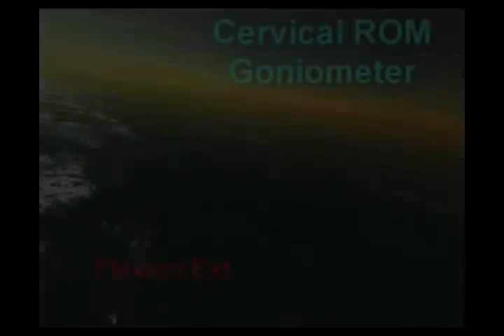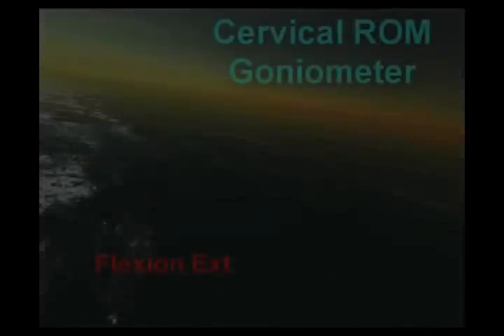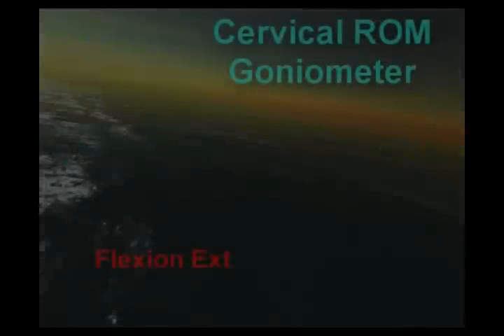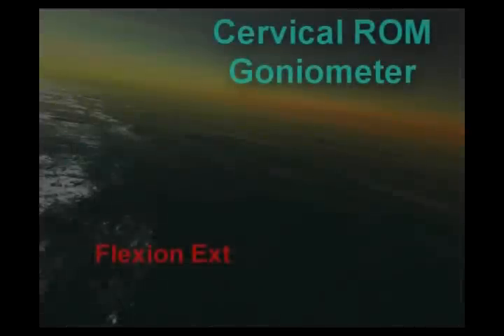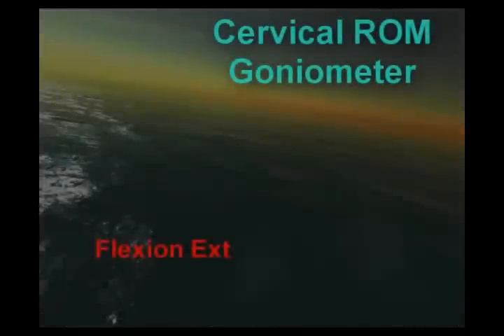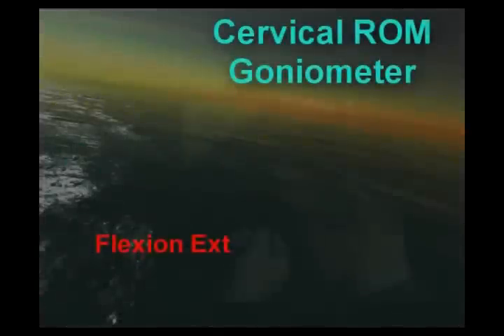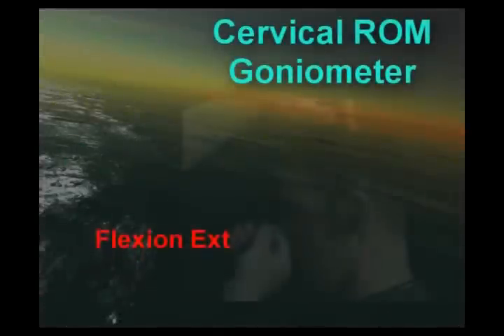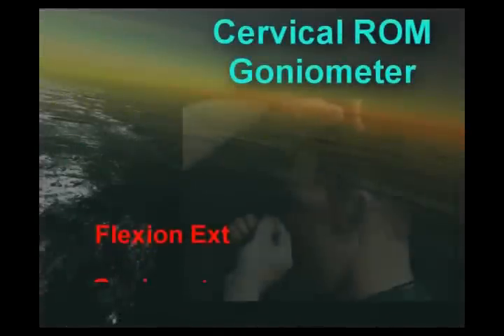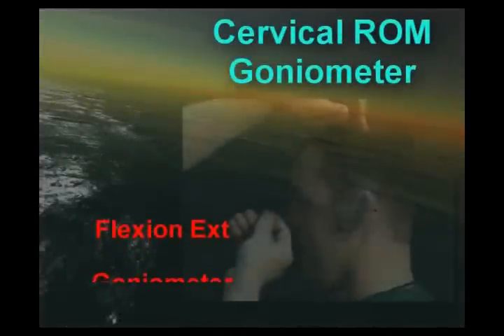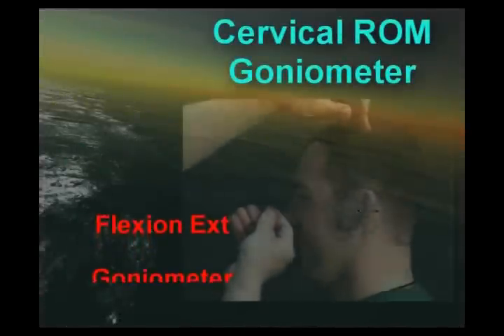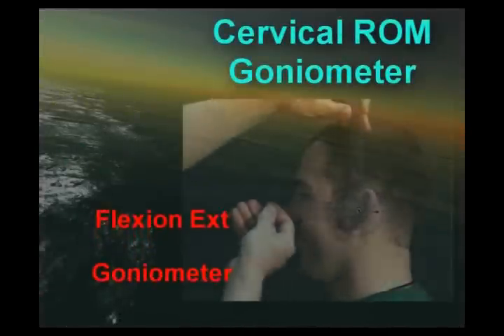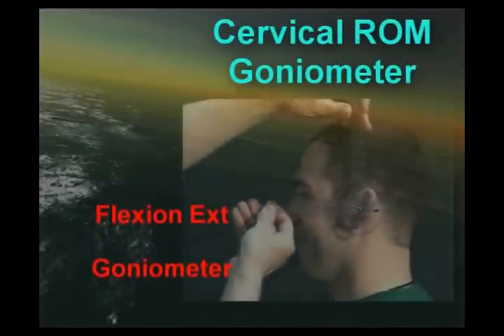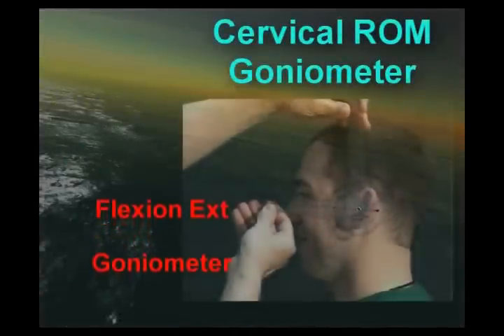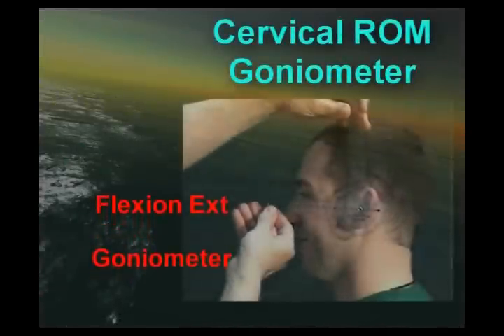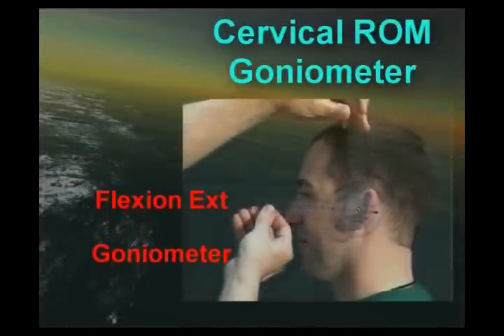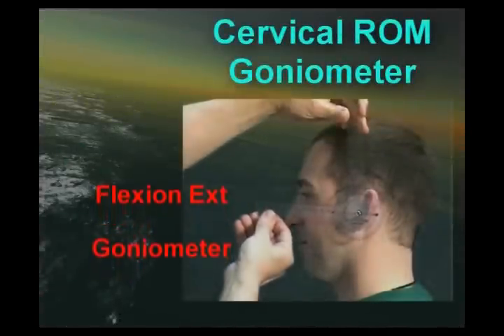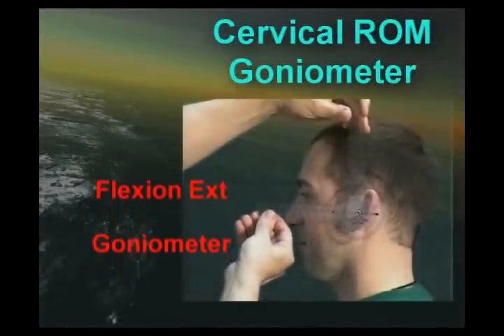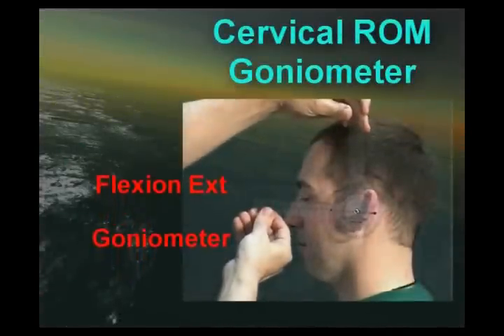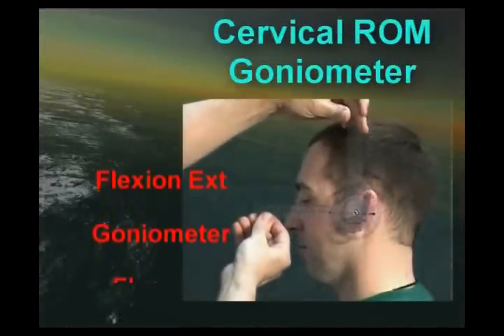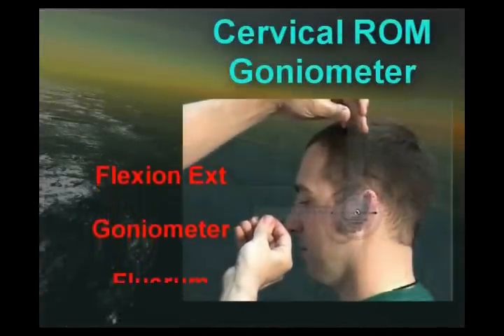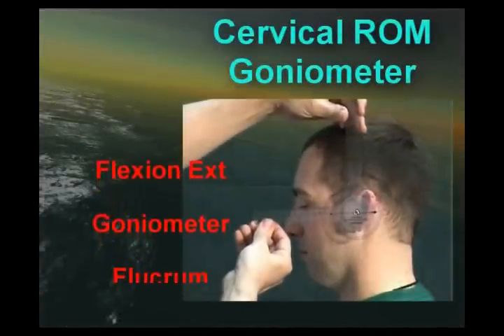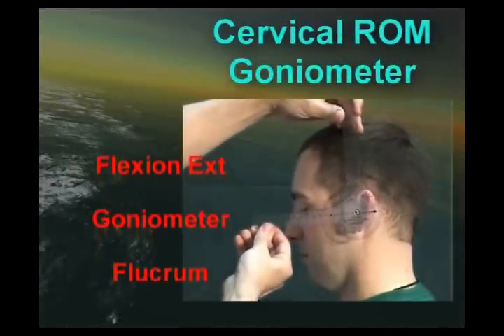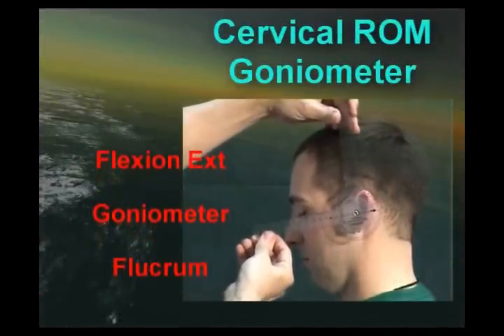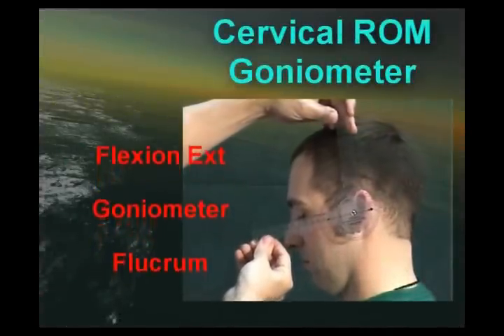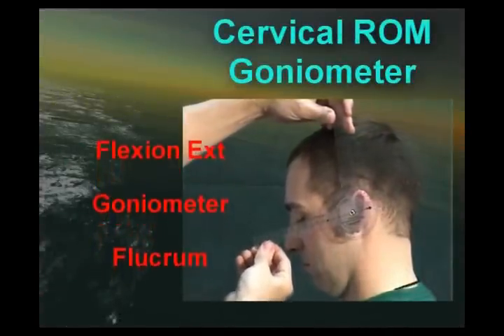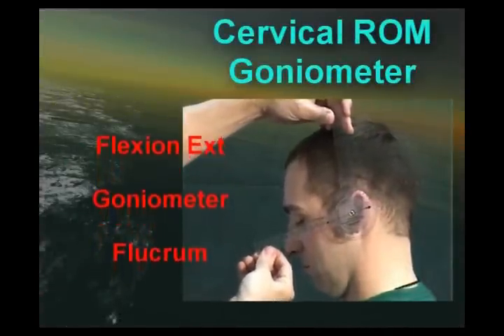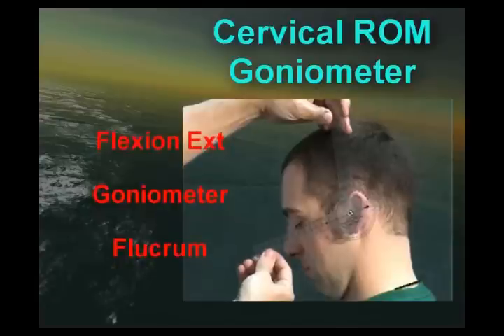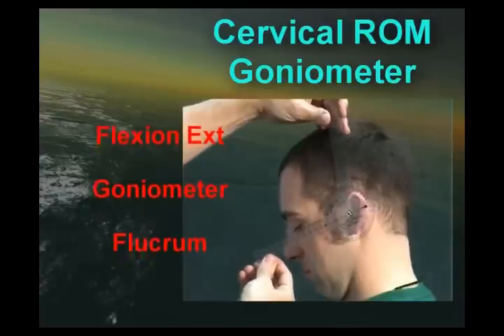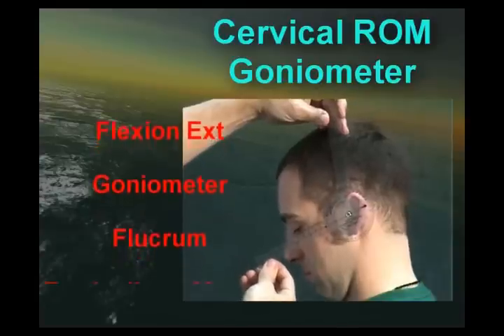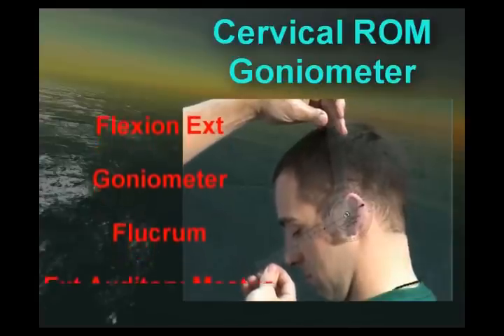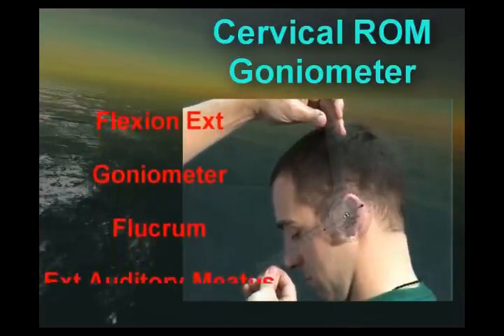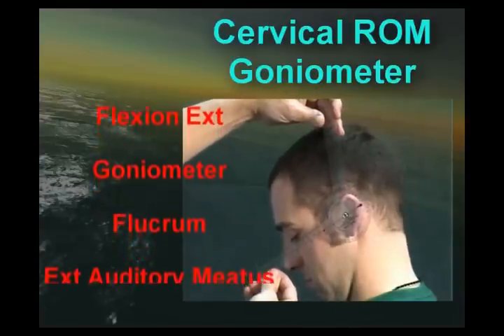We will start with the cervical range of motion measured with the goniometer. You put the fulcrum at the external auditory meatus.